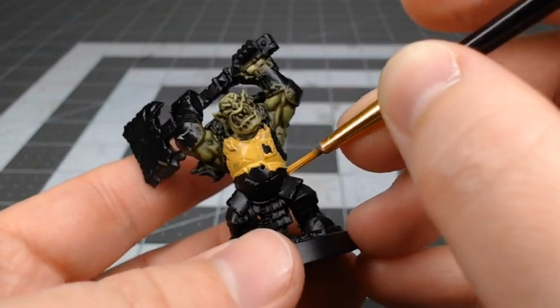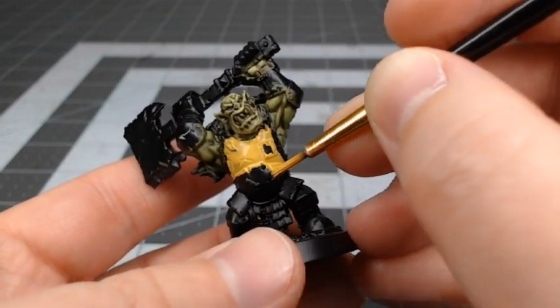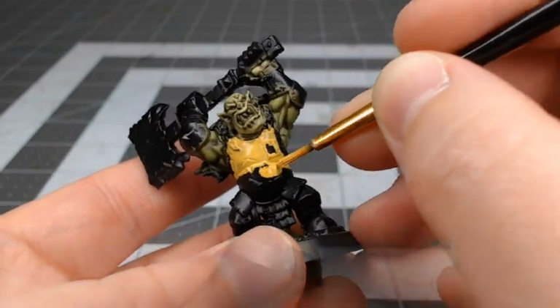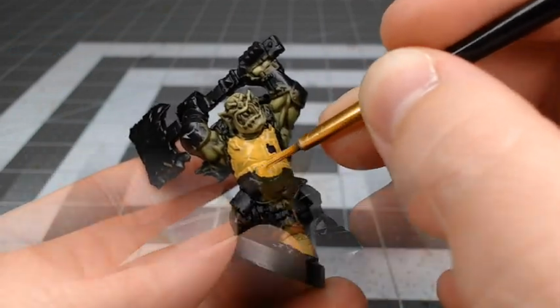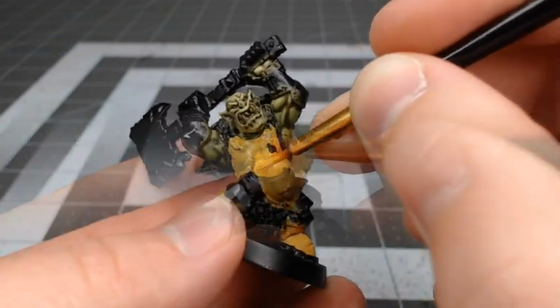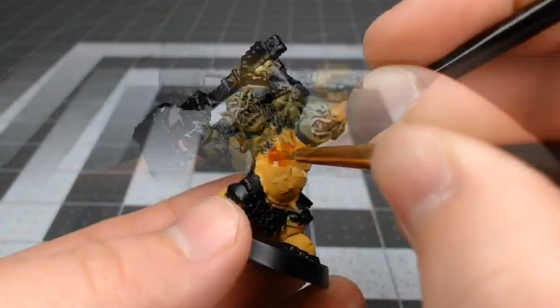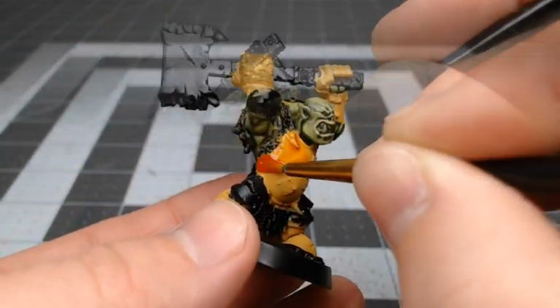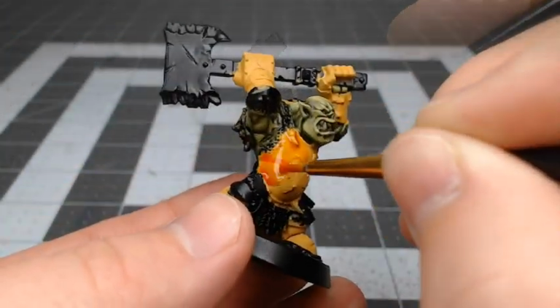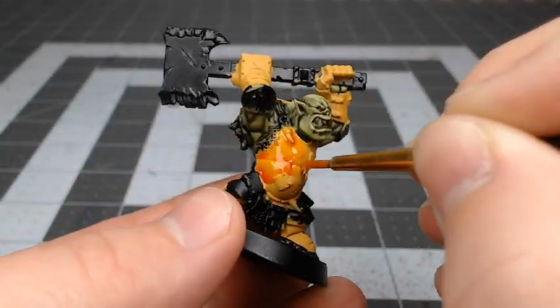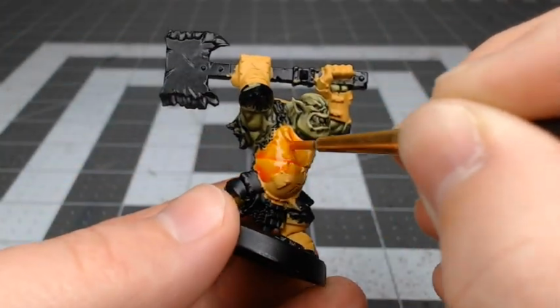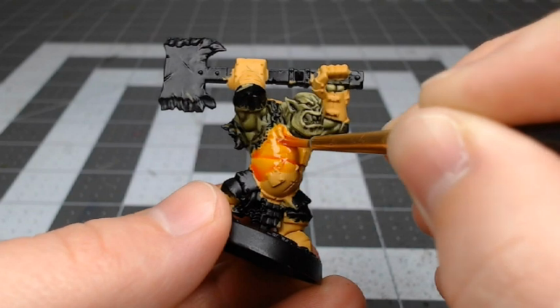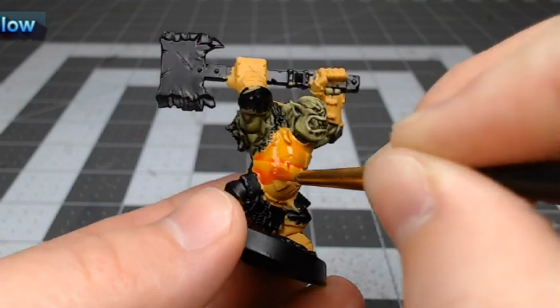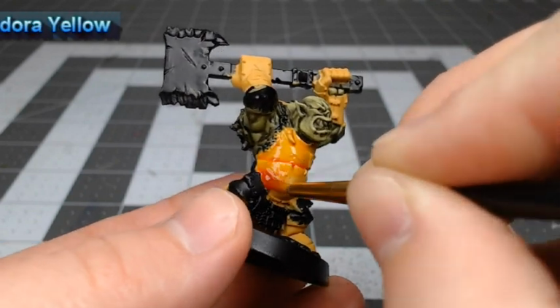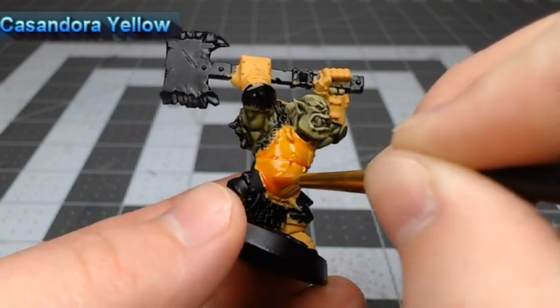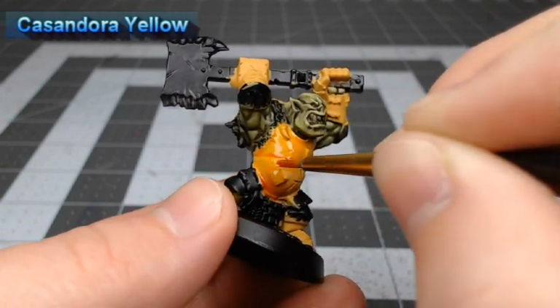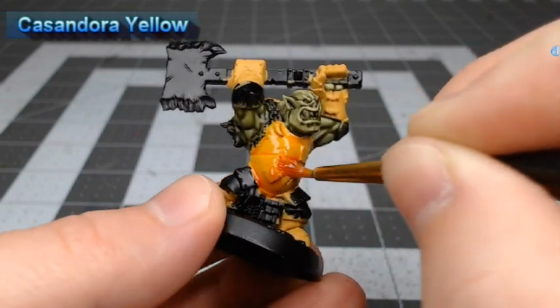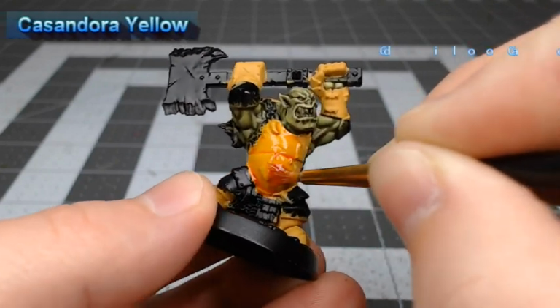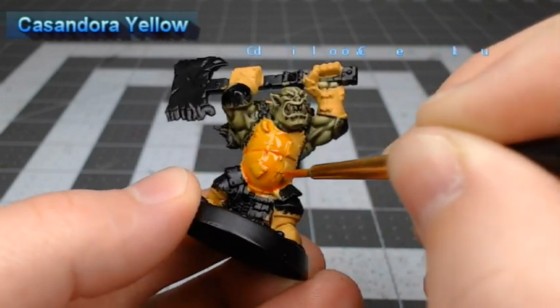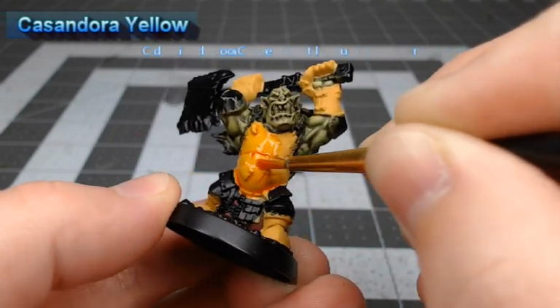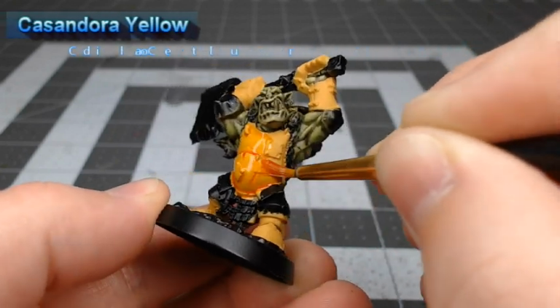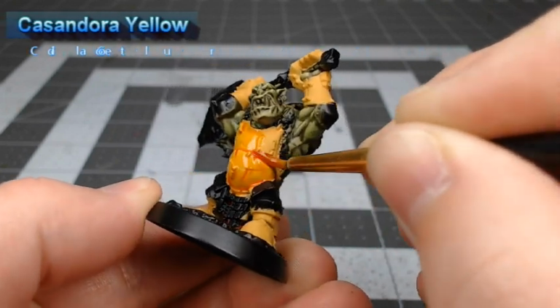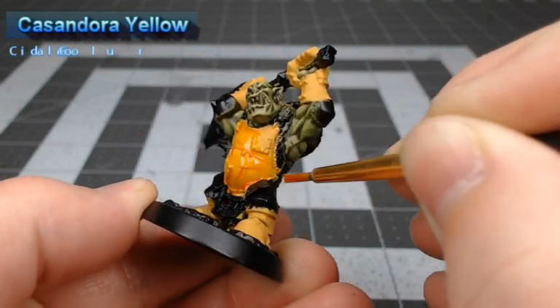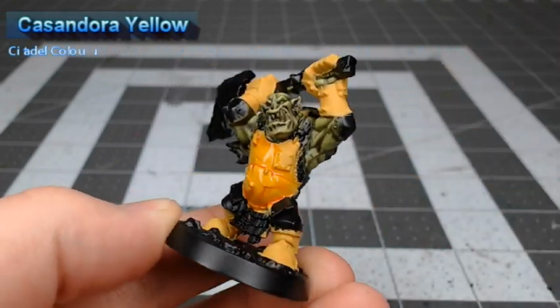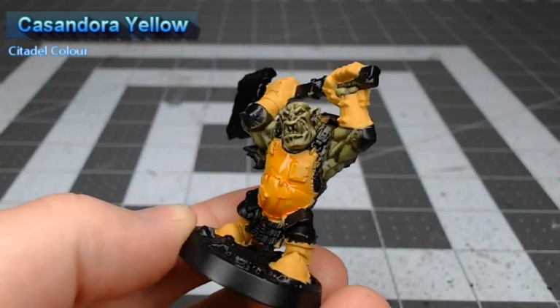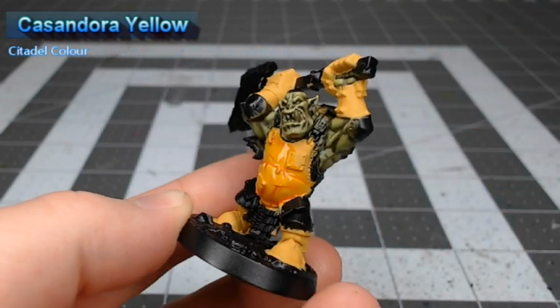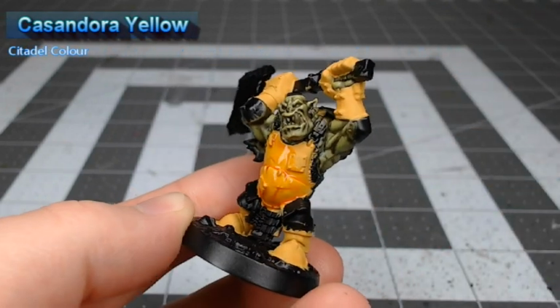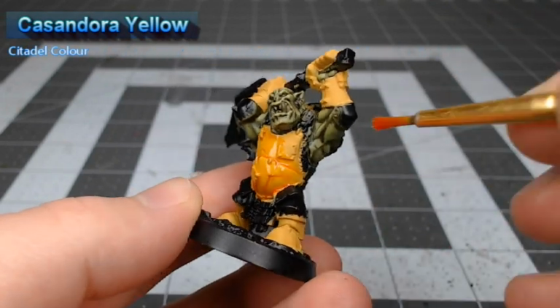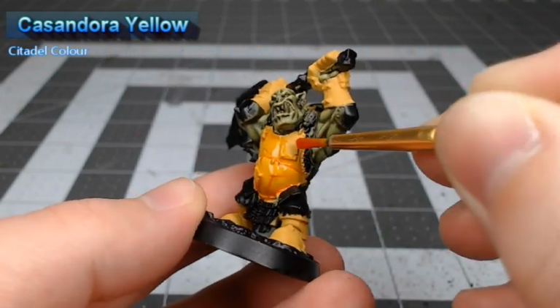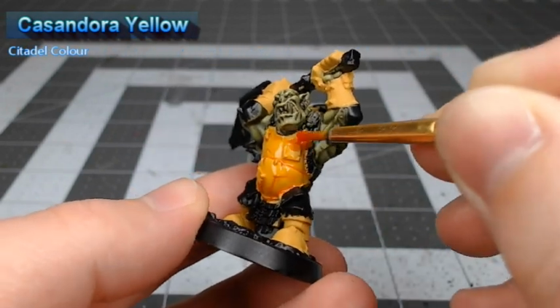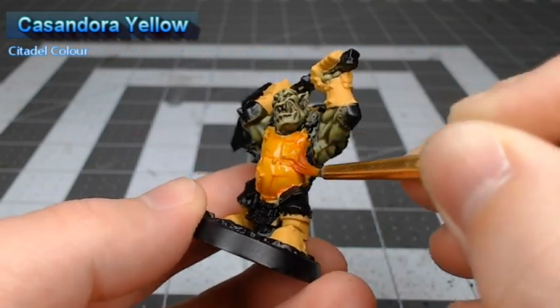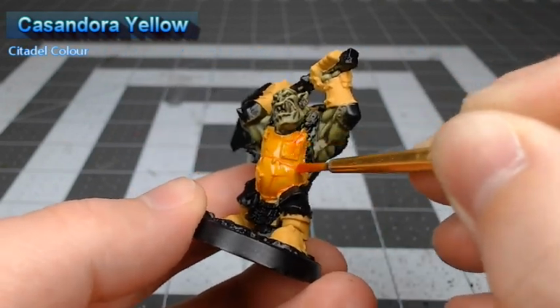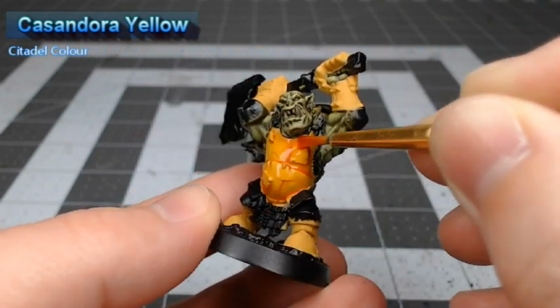Once we're happy with that base color, we're going to take Casandora Yellow and do a heavy wash of this over all the yellow armor.